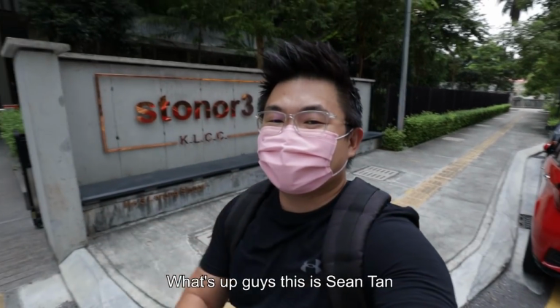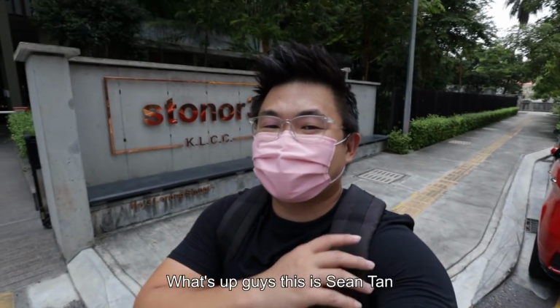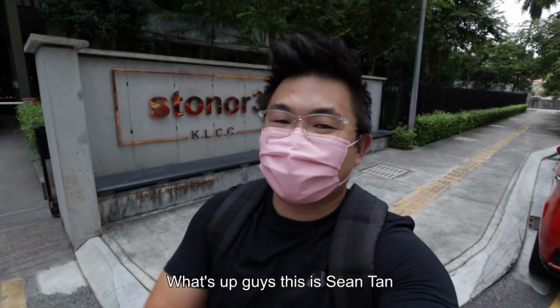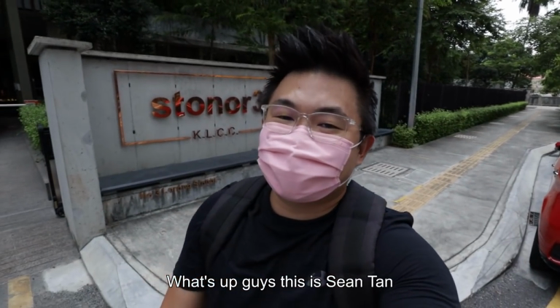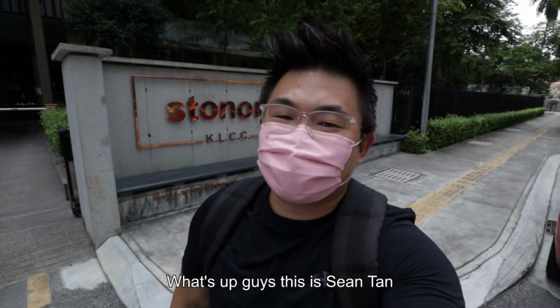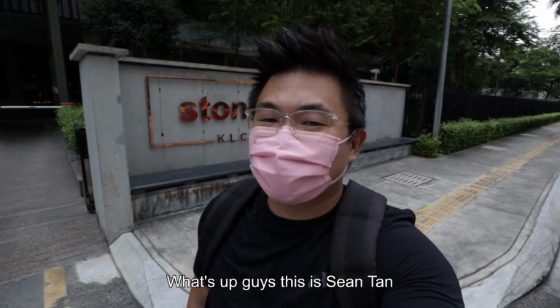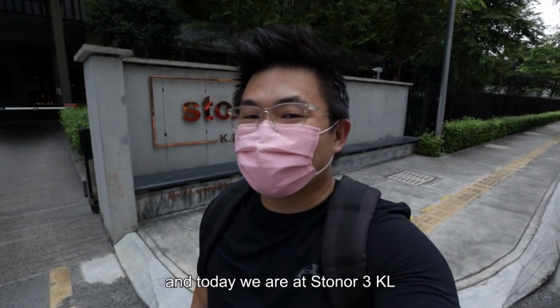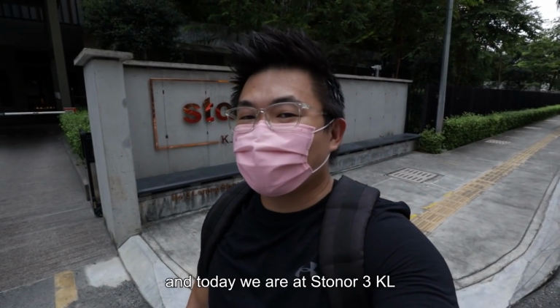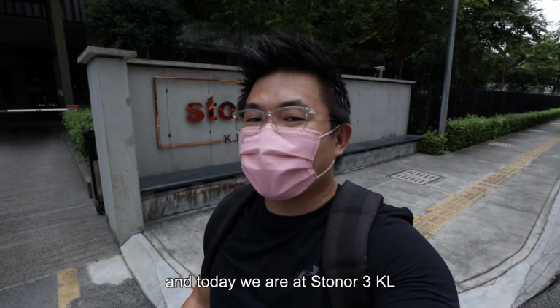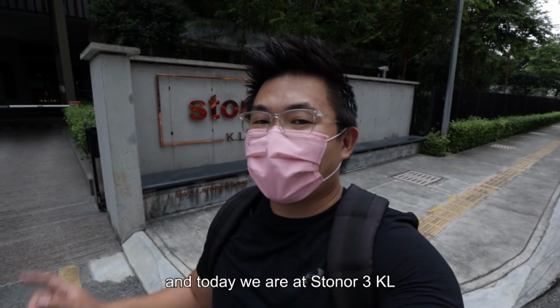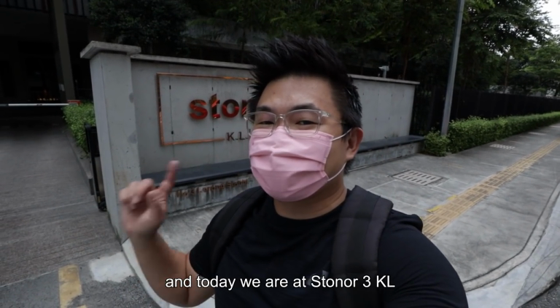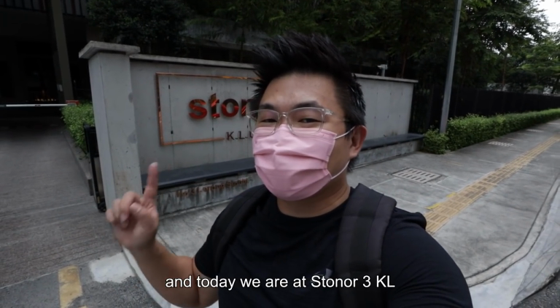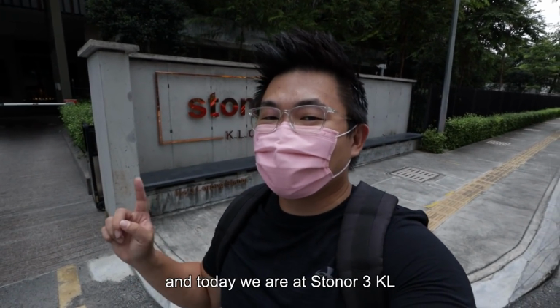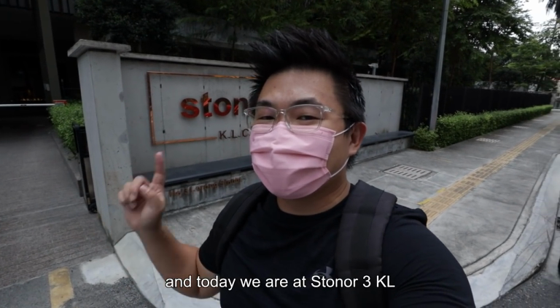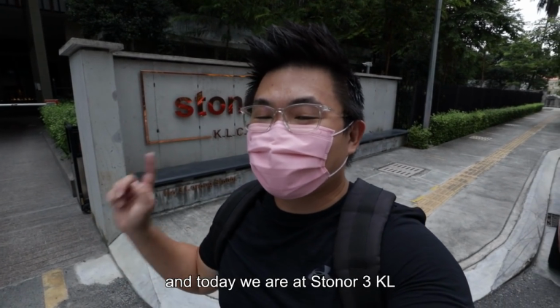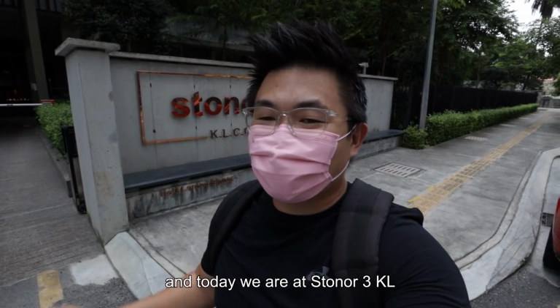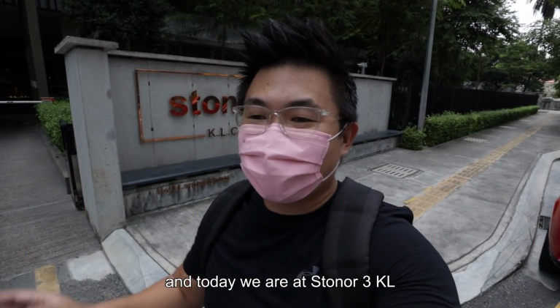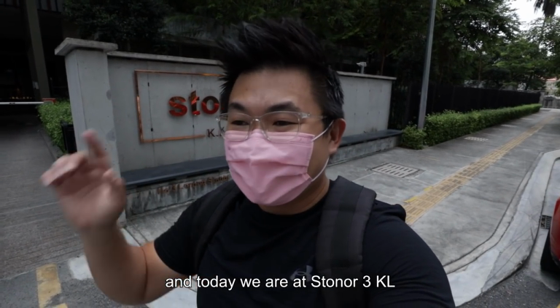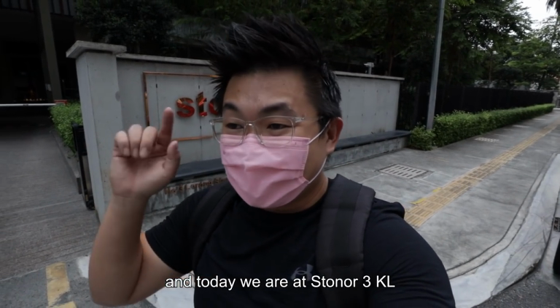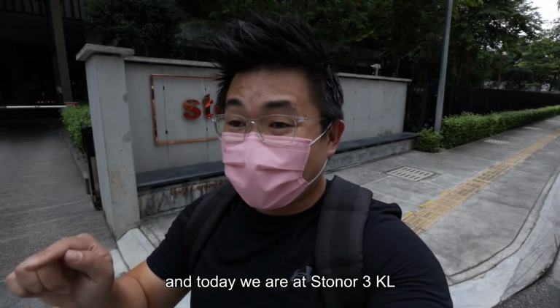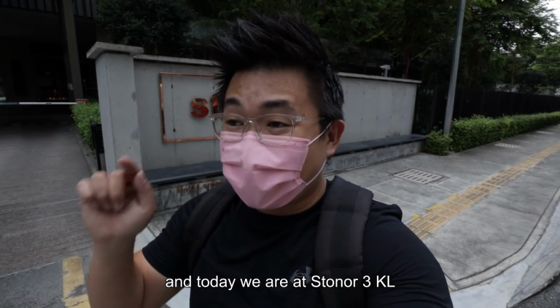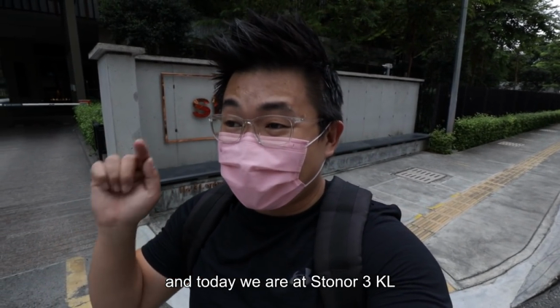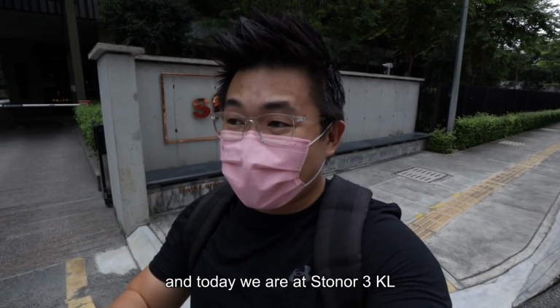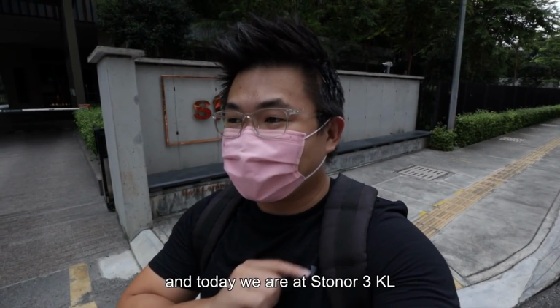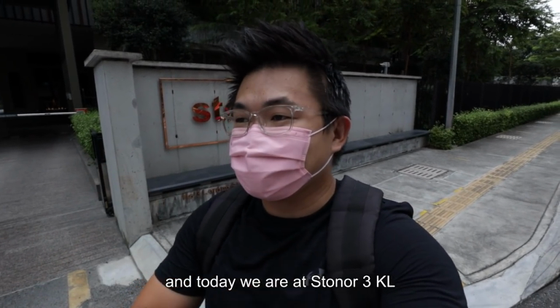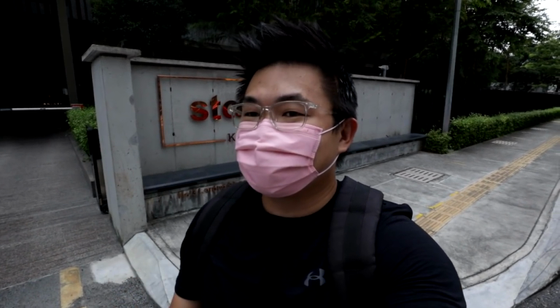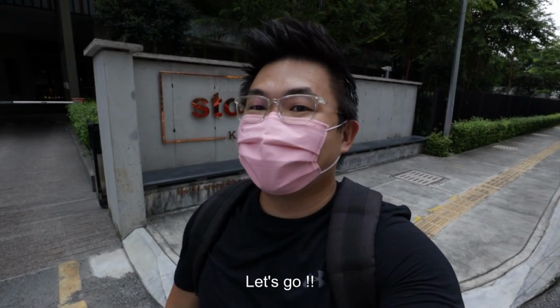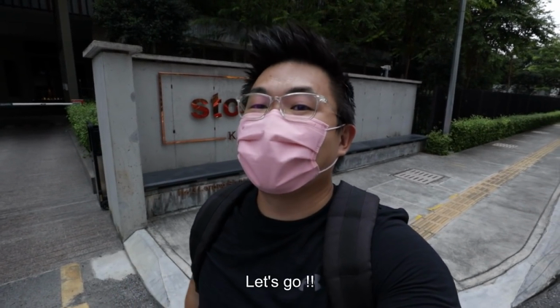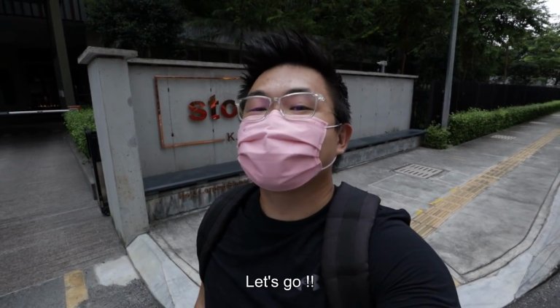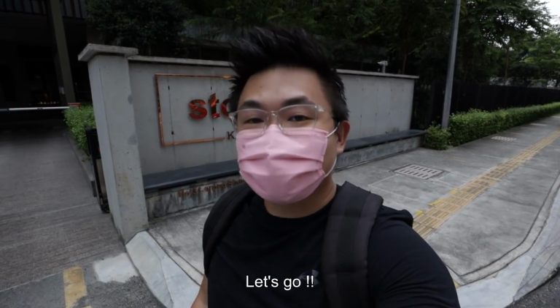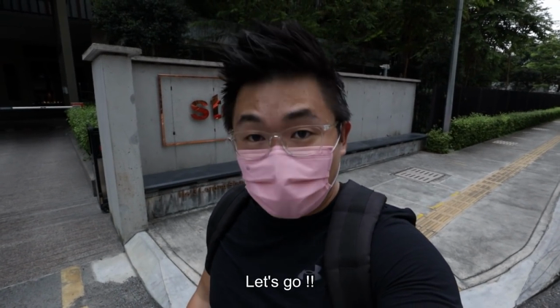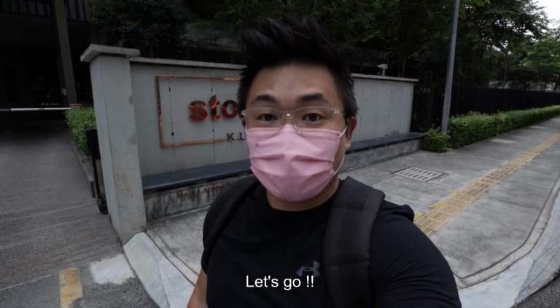What's up guys, this is Shanna and today we are at Stoner 3KL. Let's go!